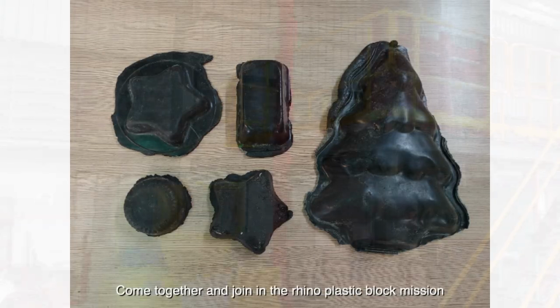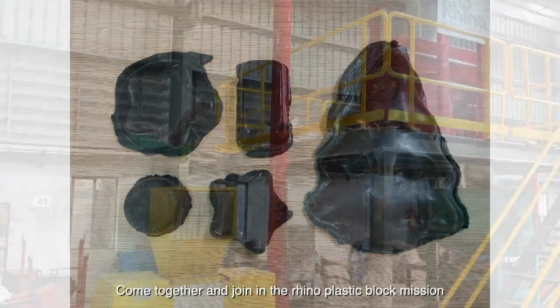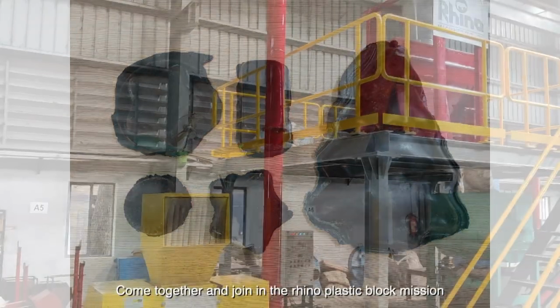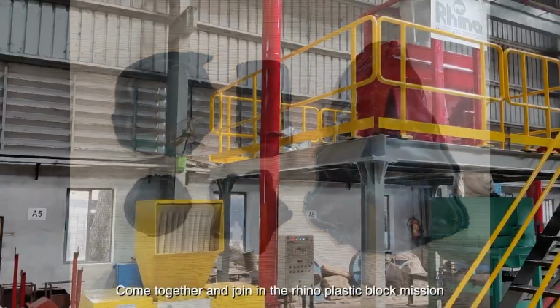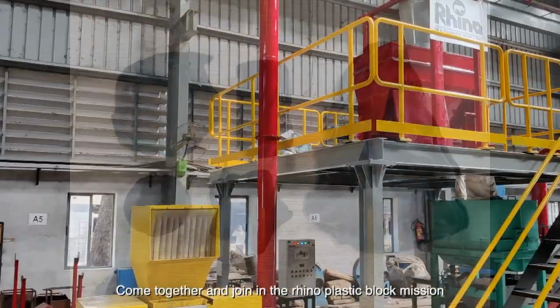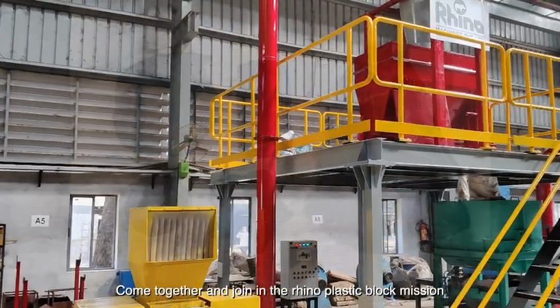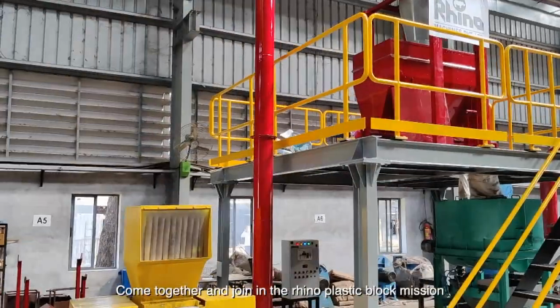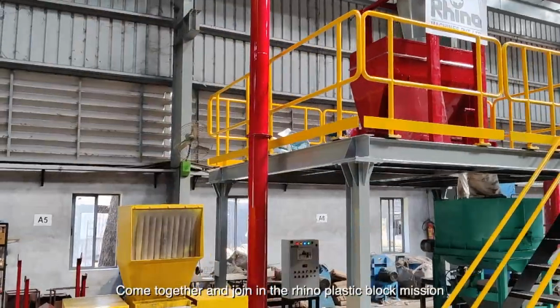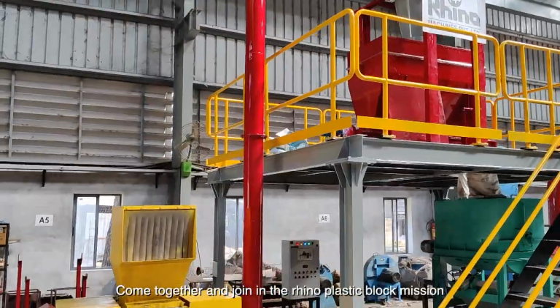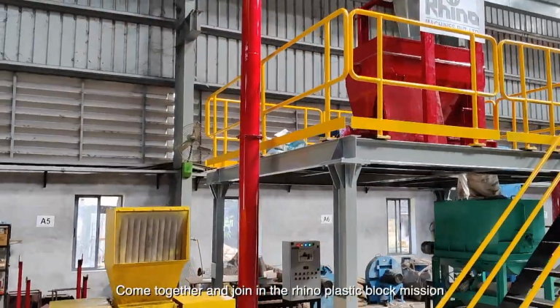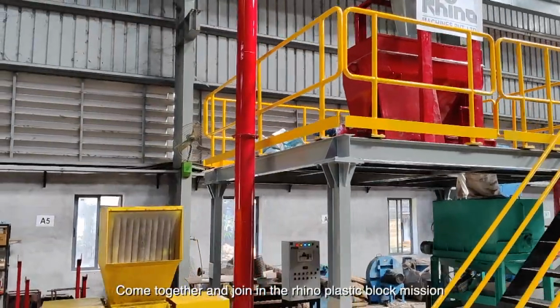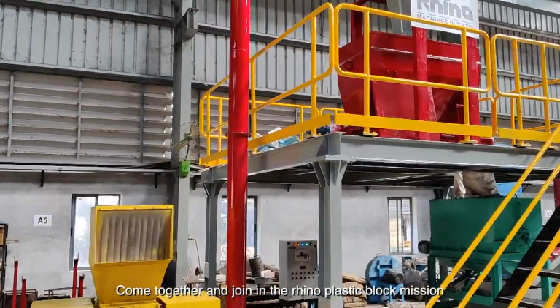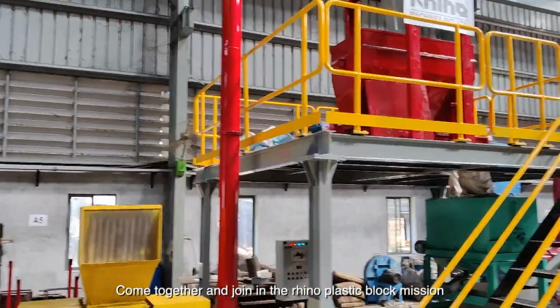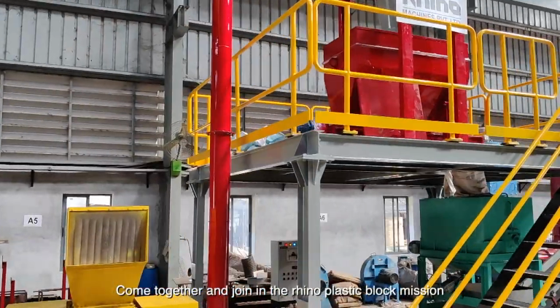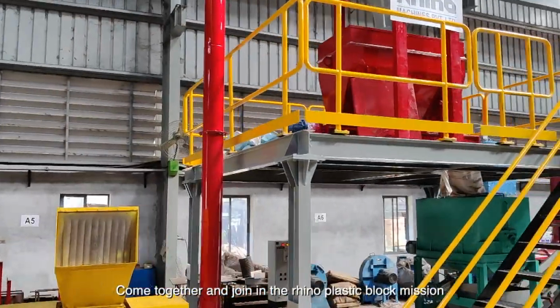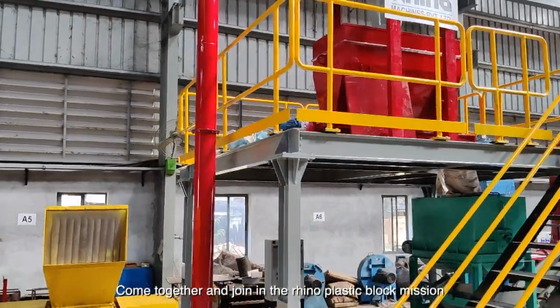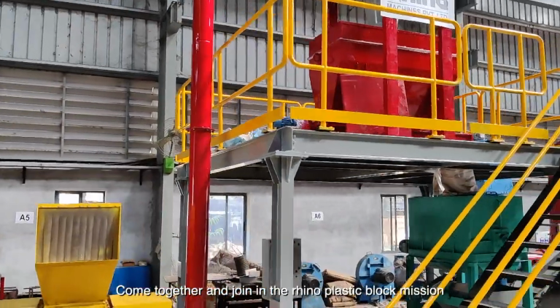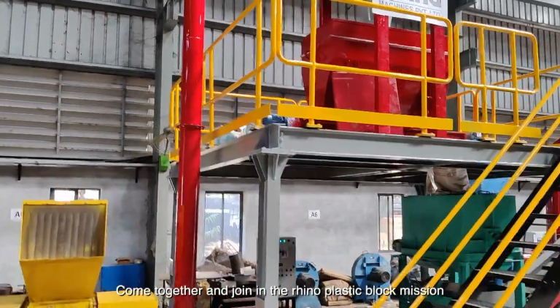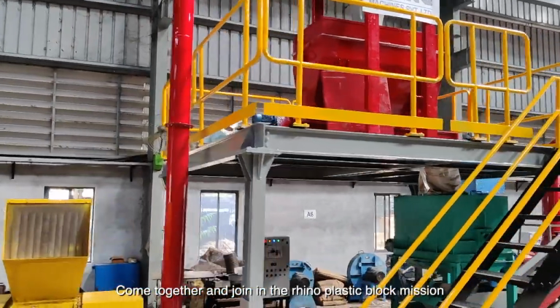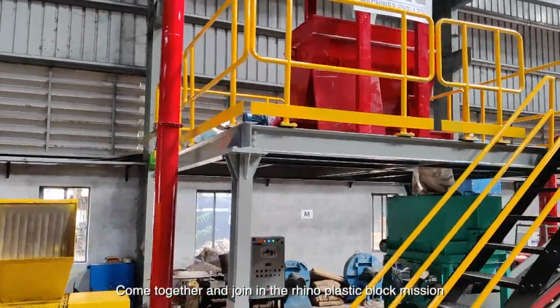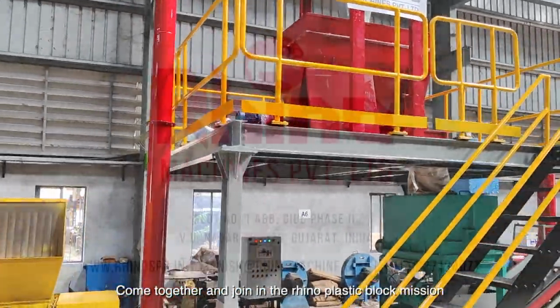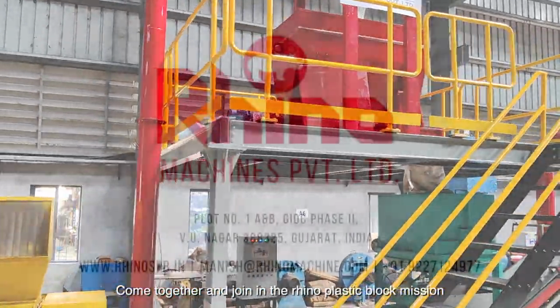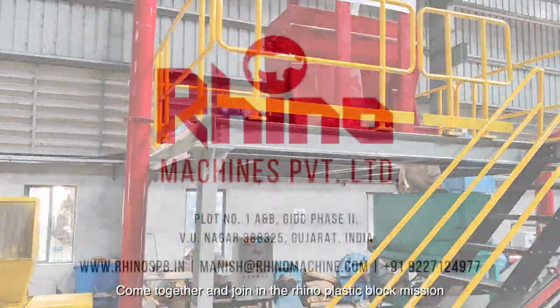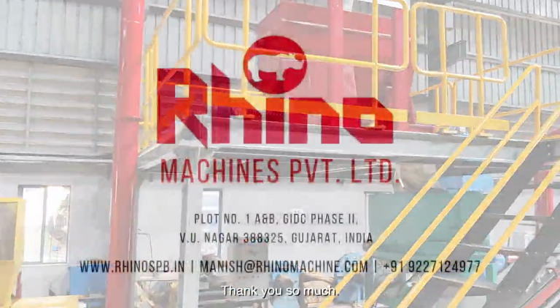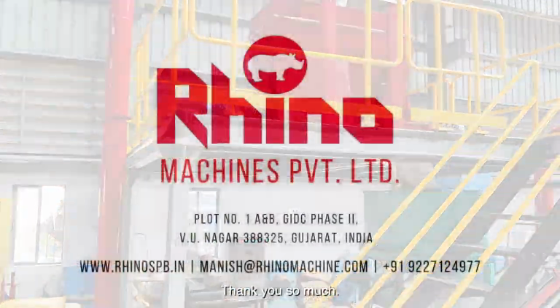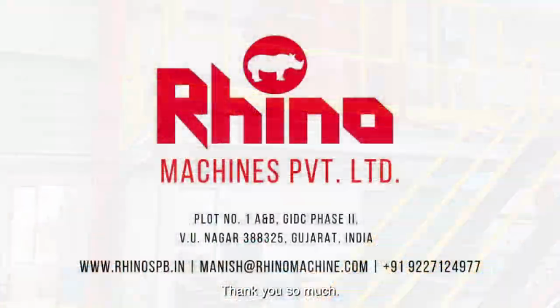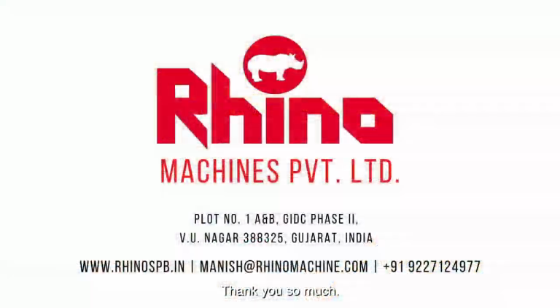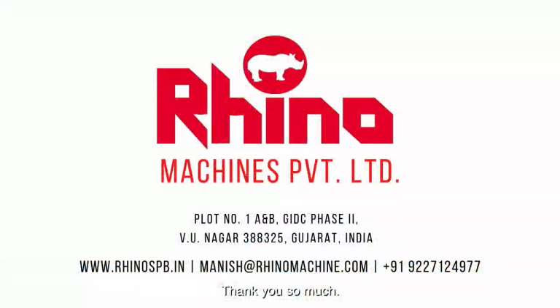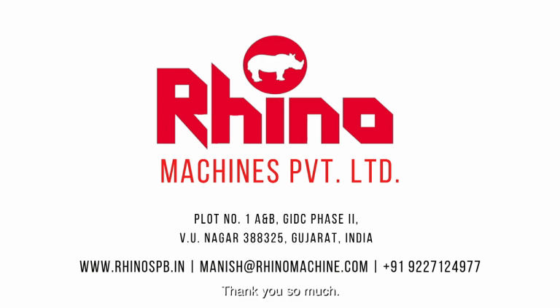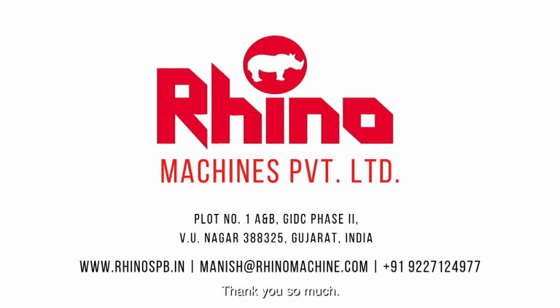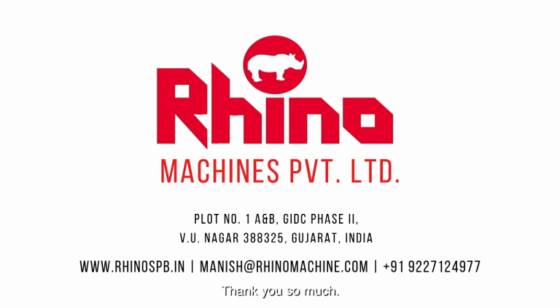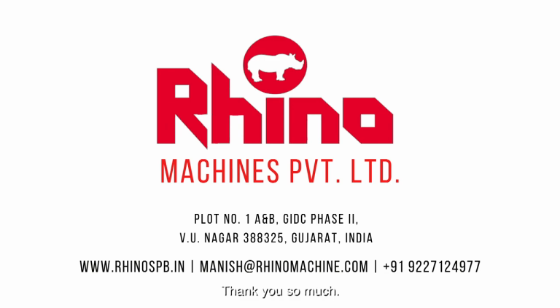Come together, join in the Rhino Plastic Block Mission. Thank you so much.